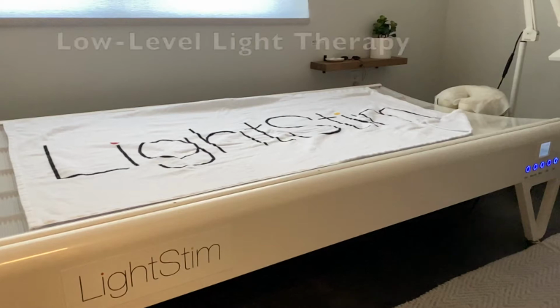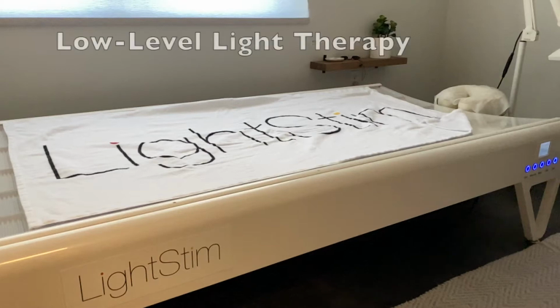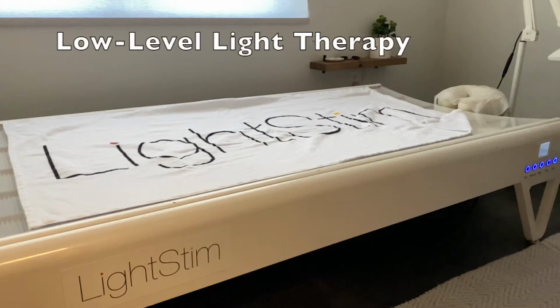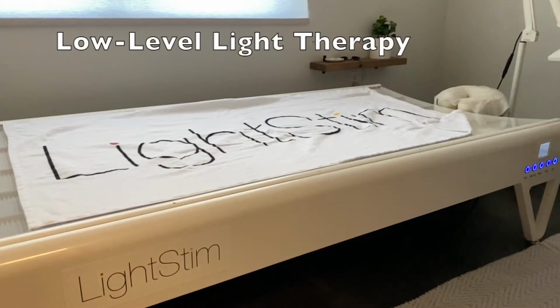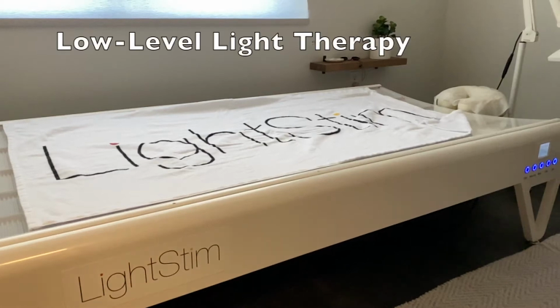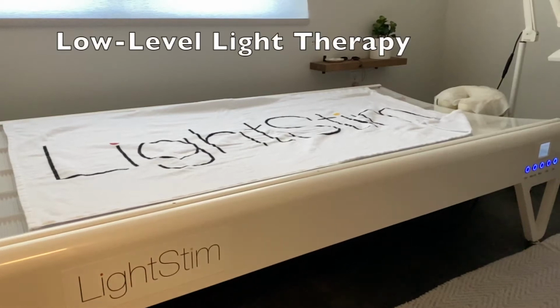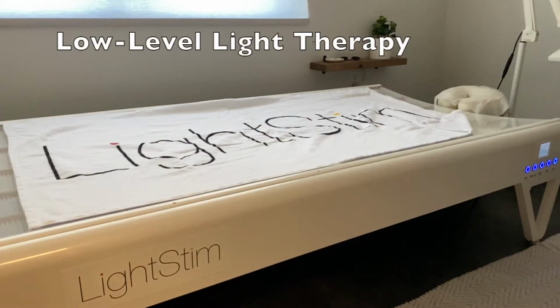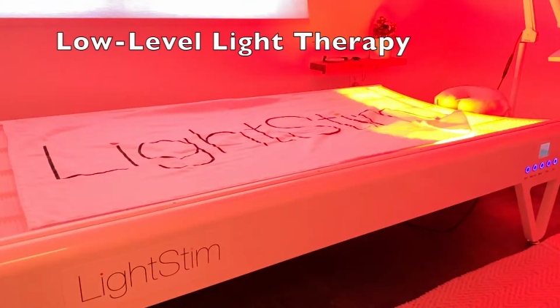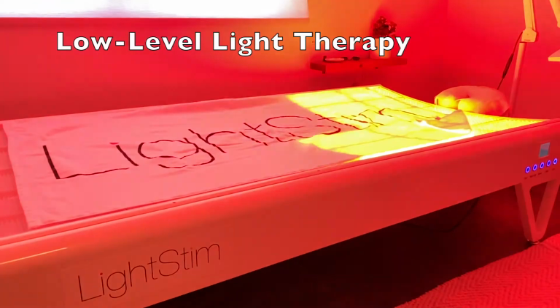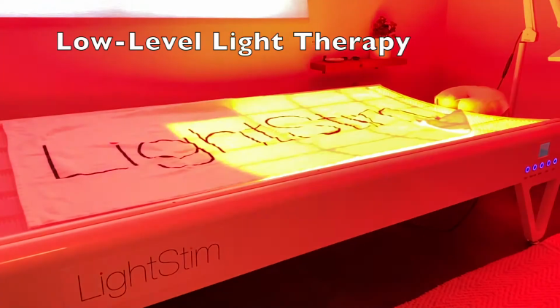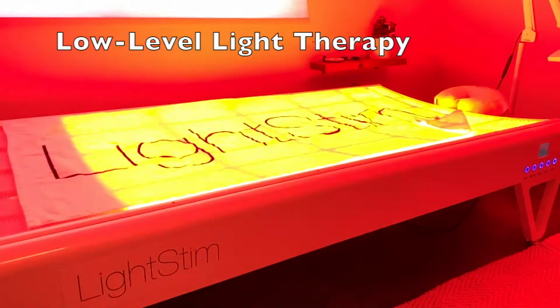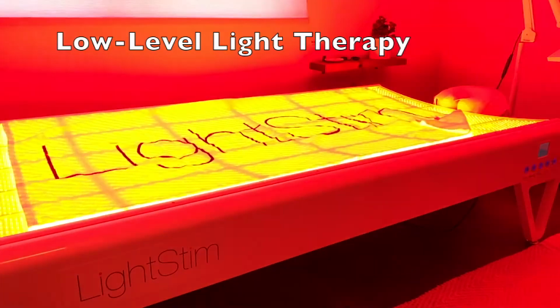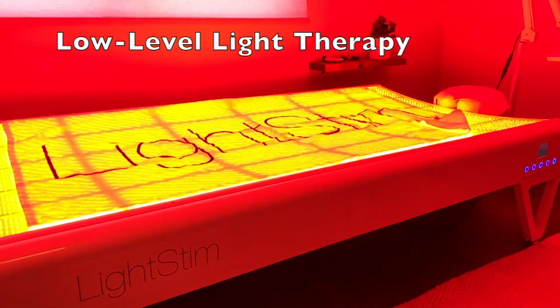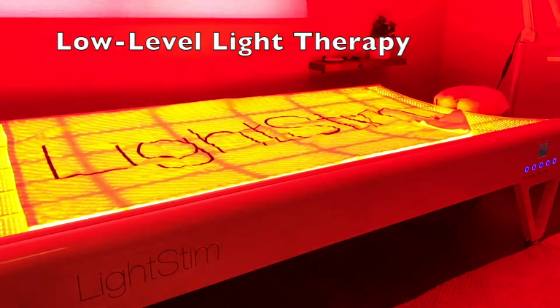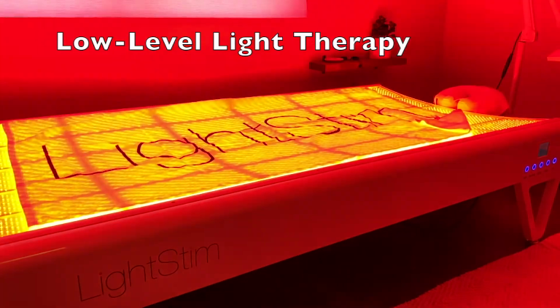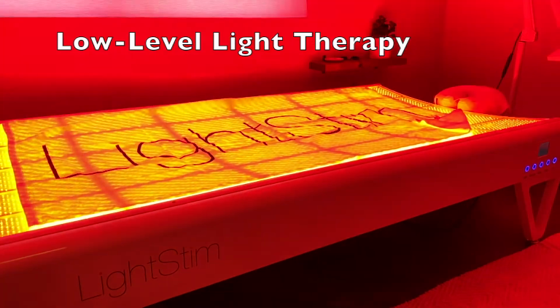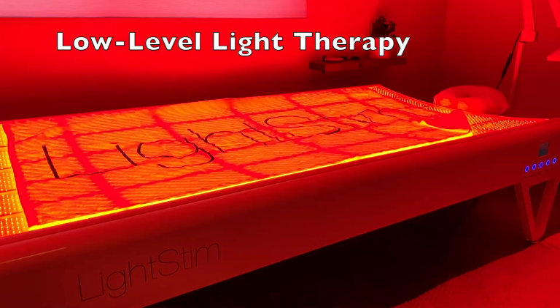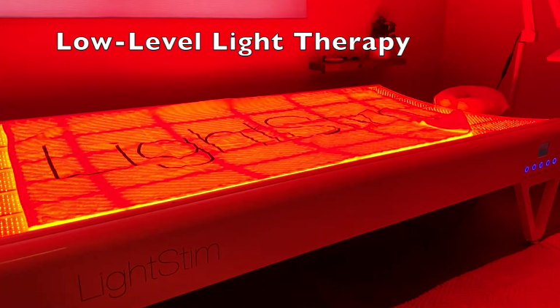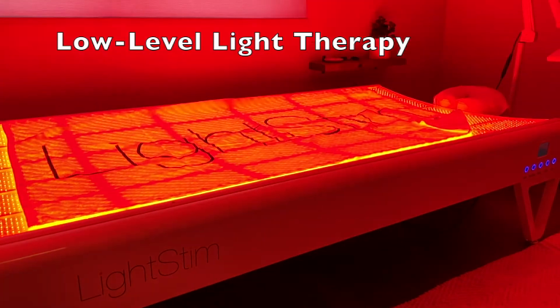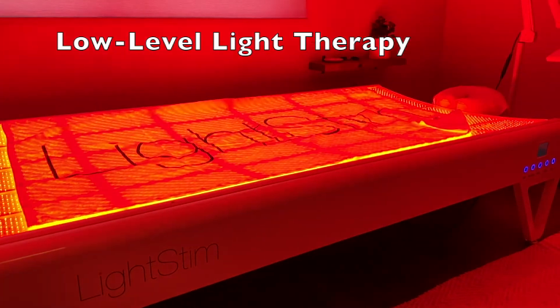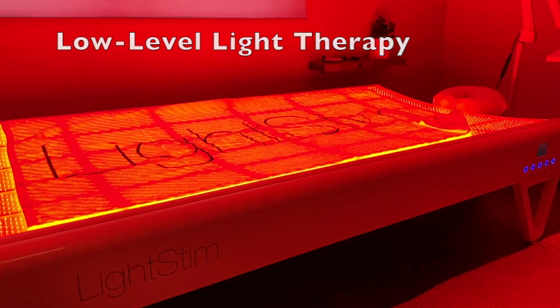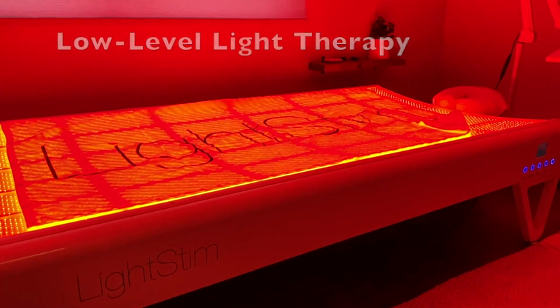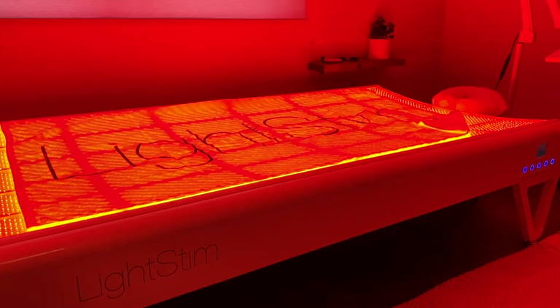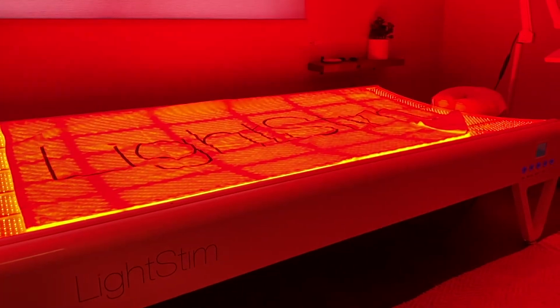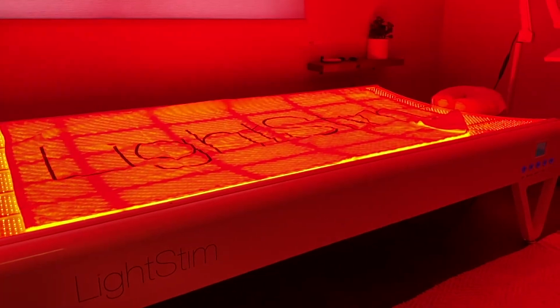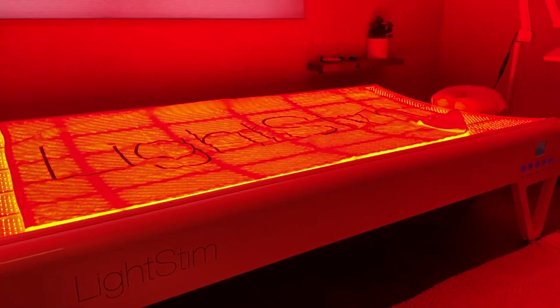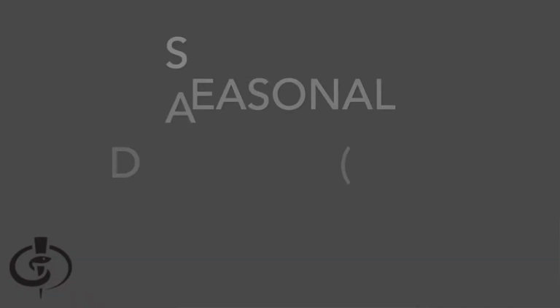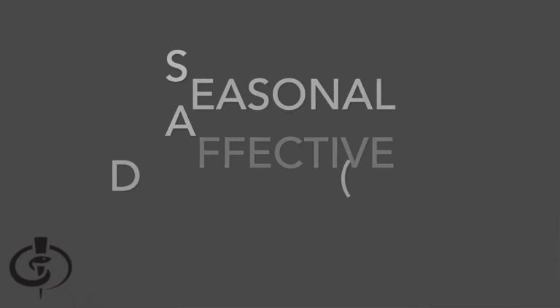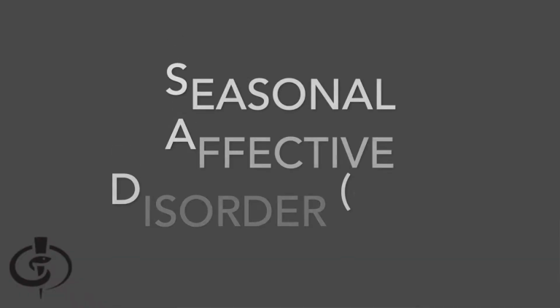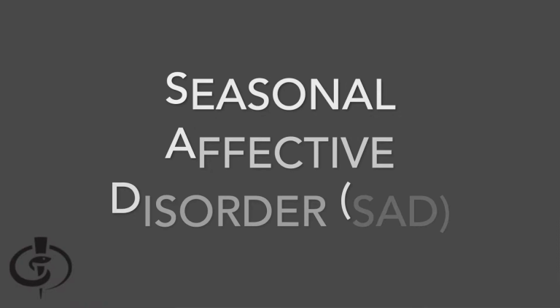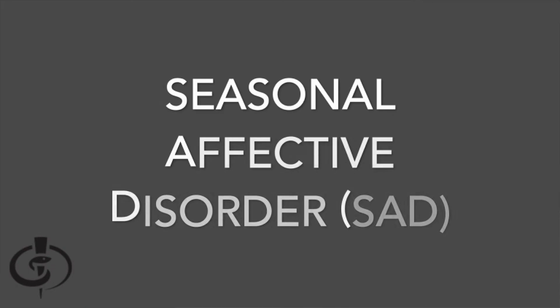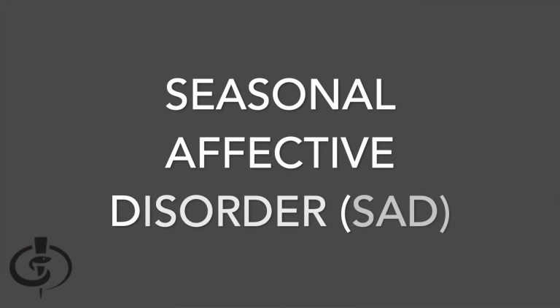Welcome back. Today we're going to talk about red light therapy and if it can help with seasonal affective disorder.